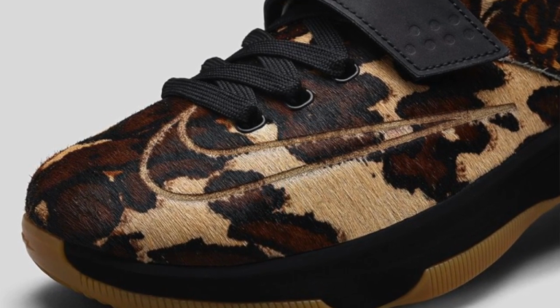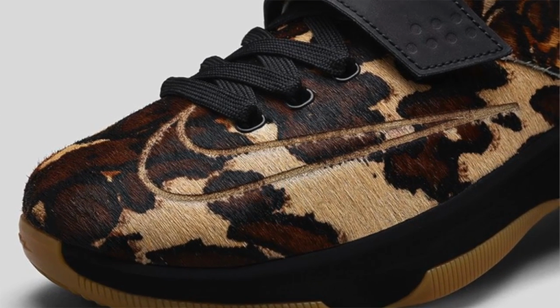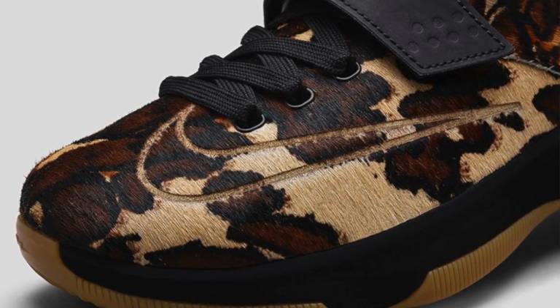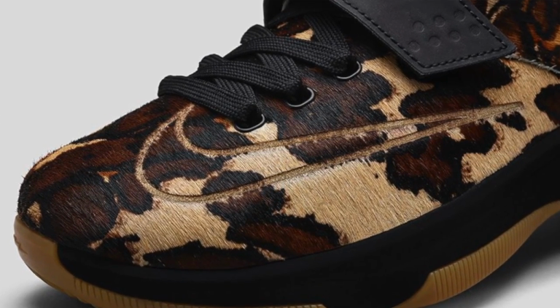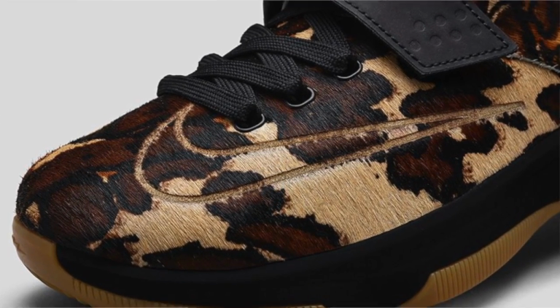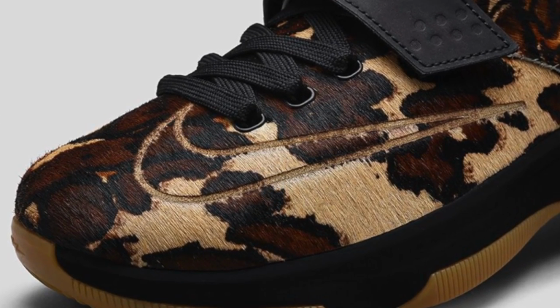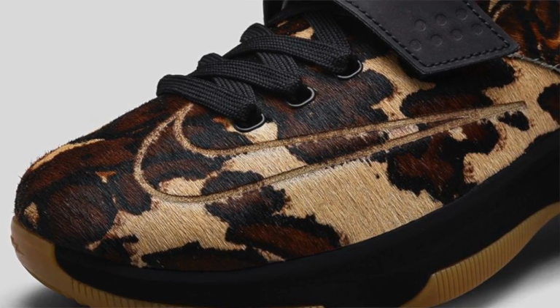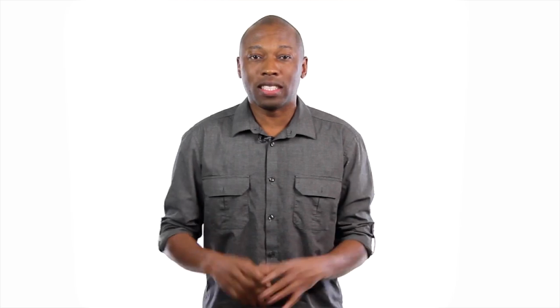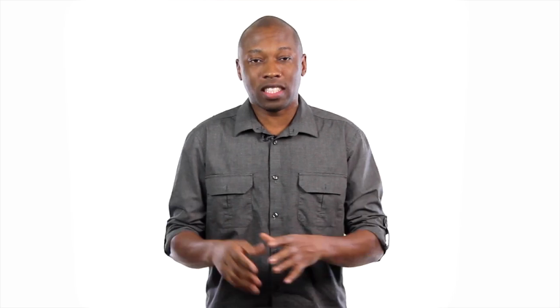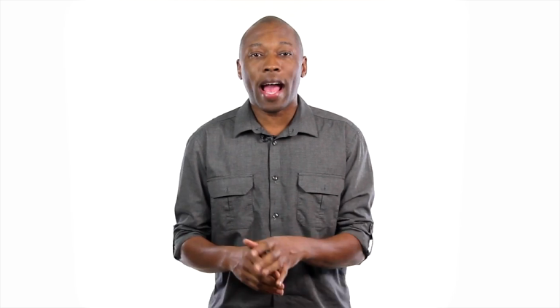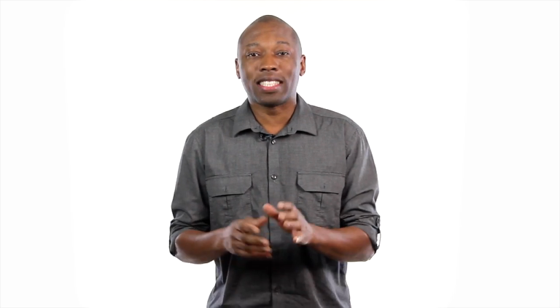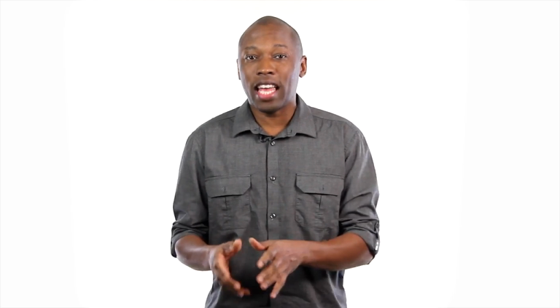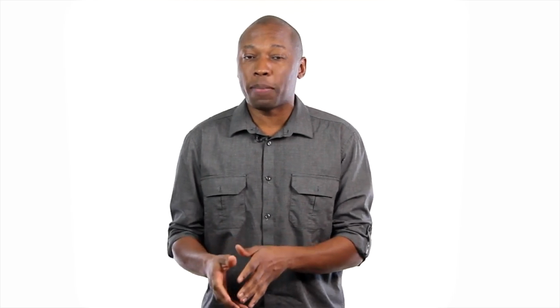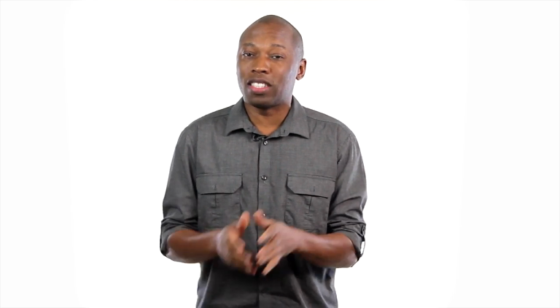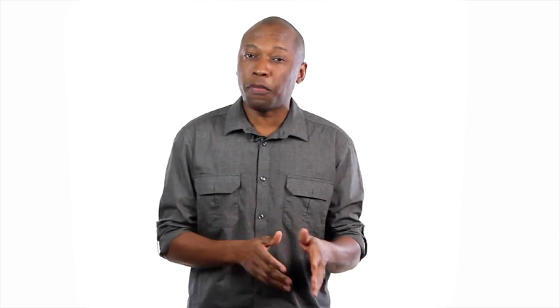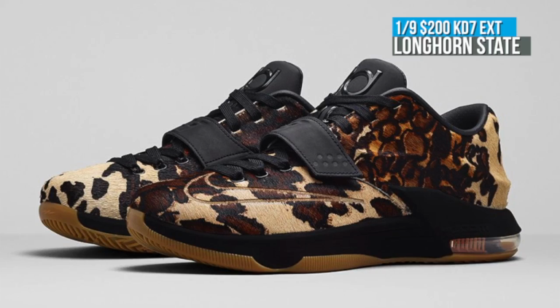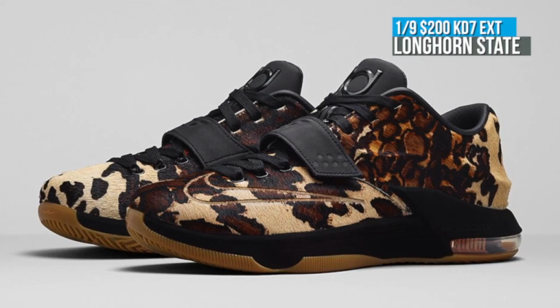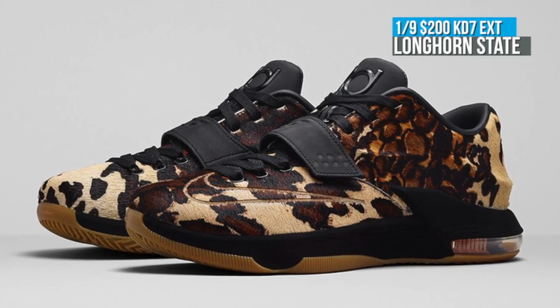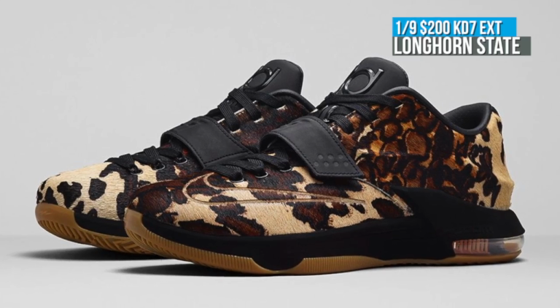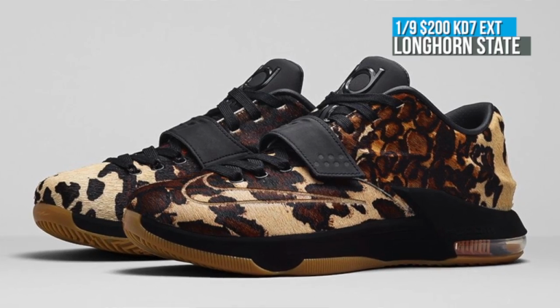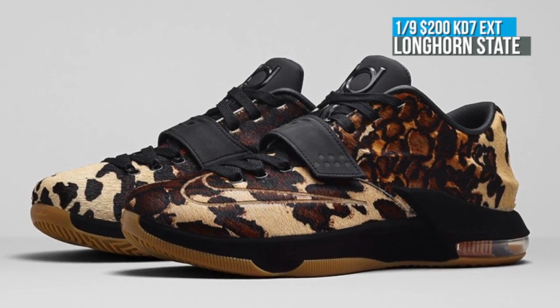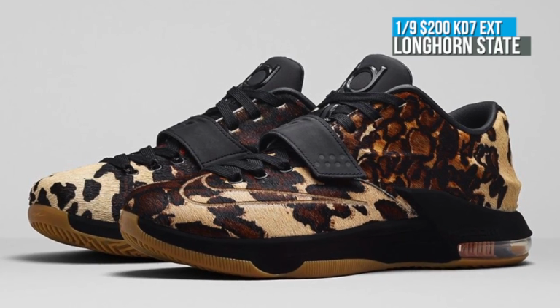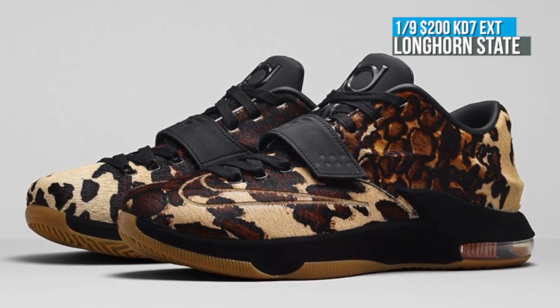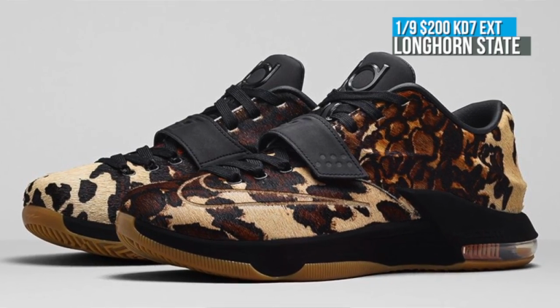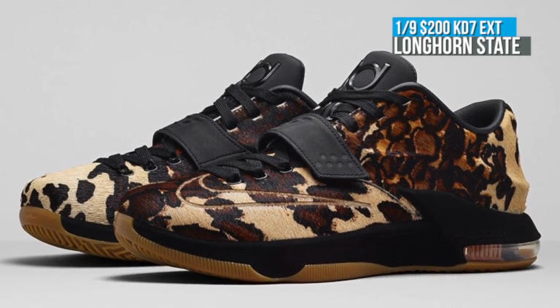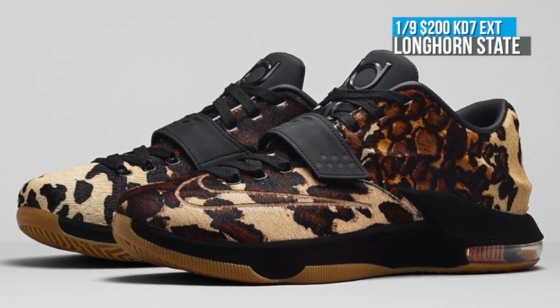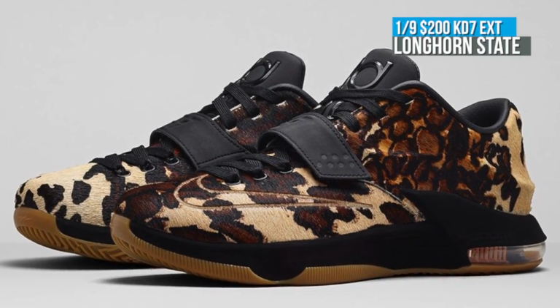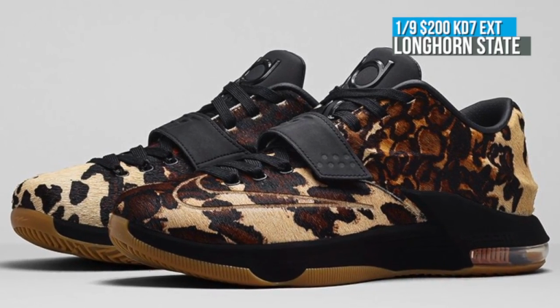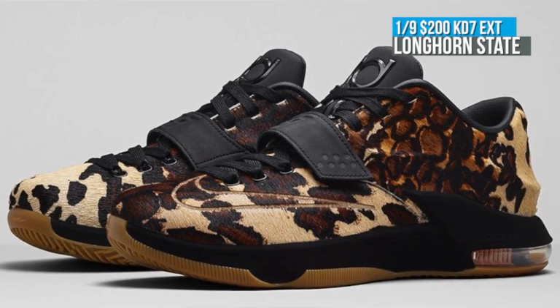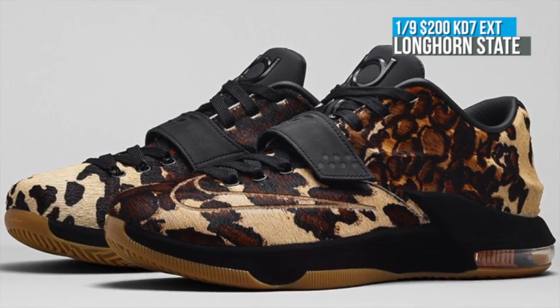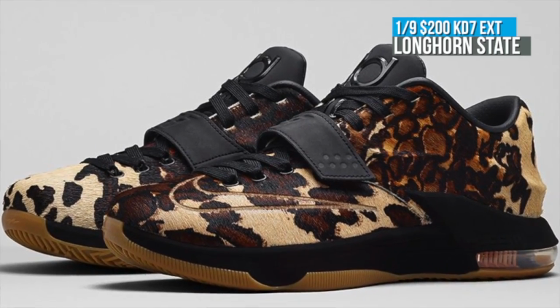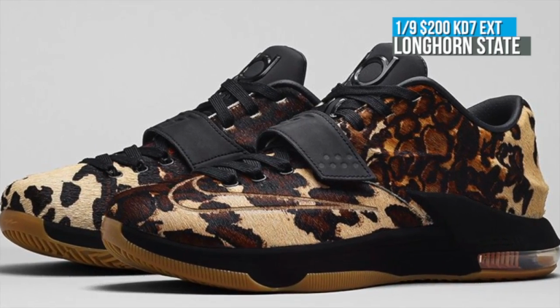Now, this is an EXT, which means it still has the tech, but it's definitely made more for off-the-court use. Look for these to drop at $200.